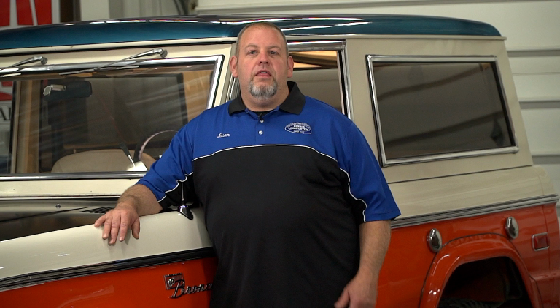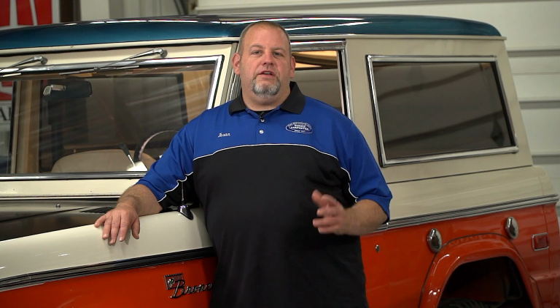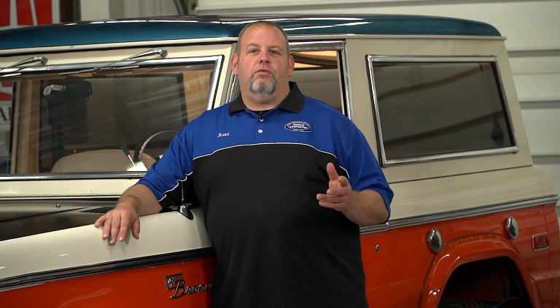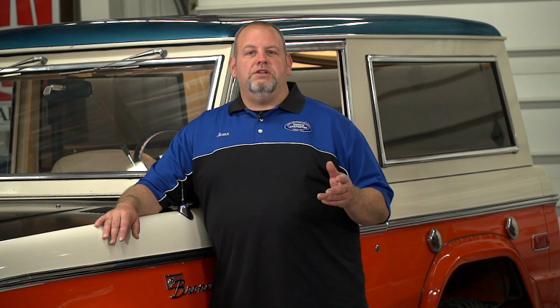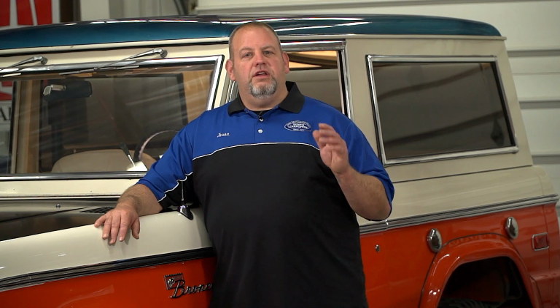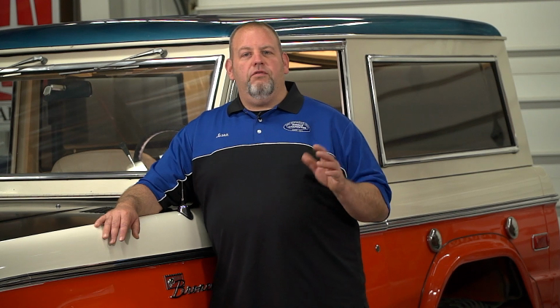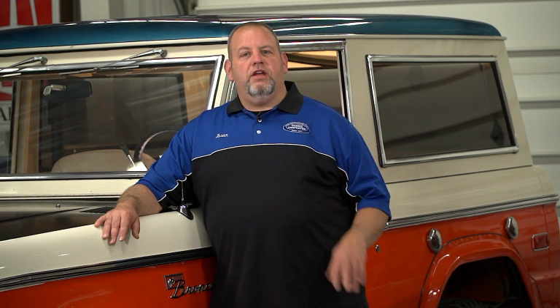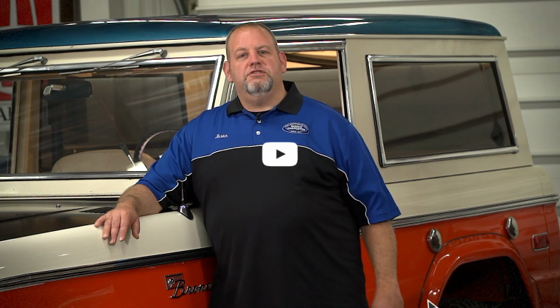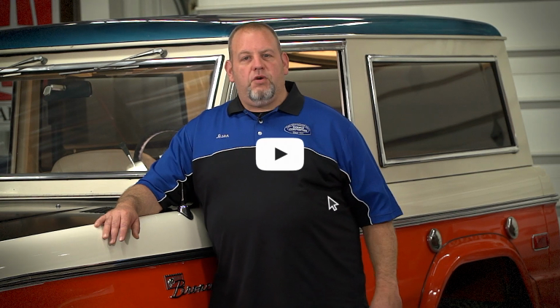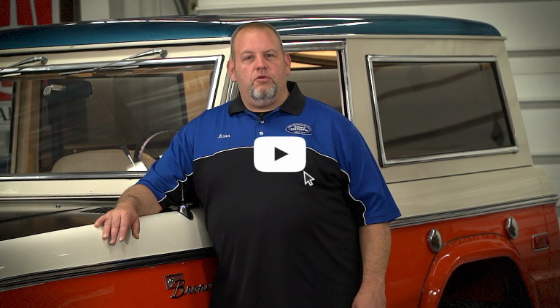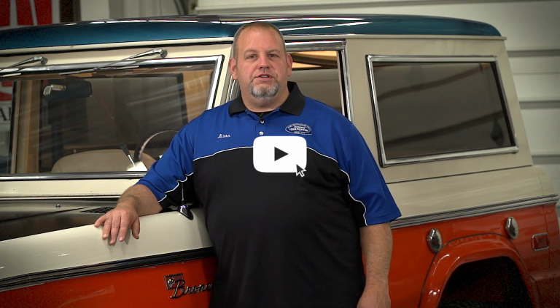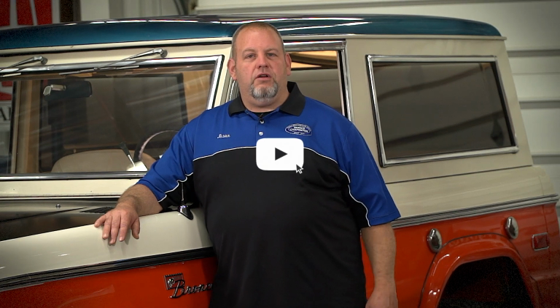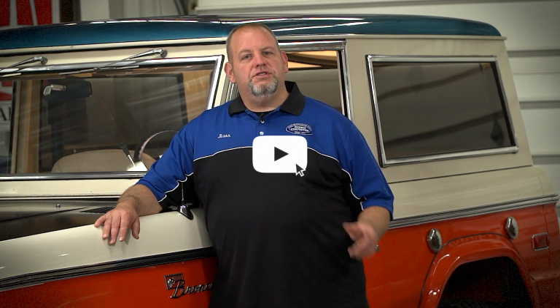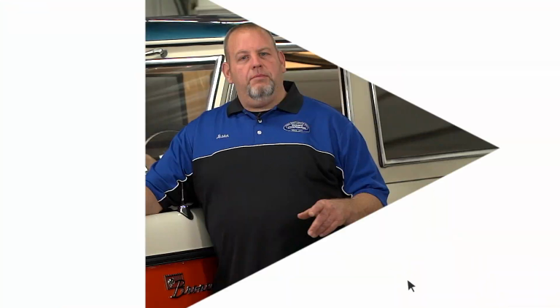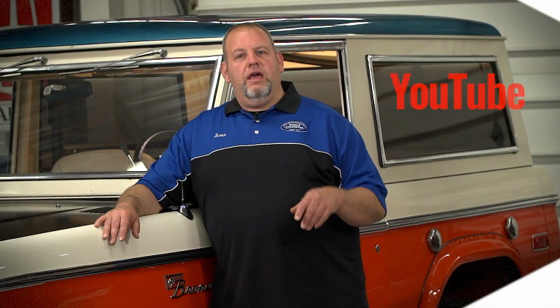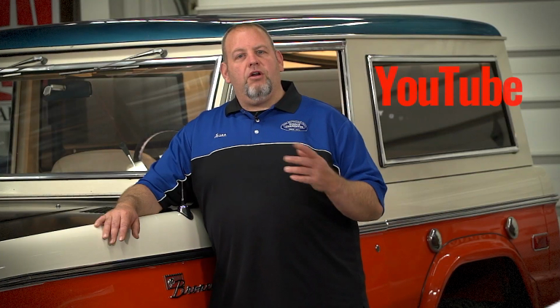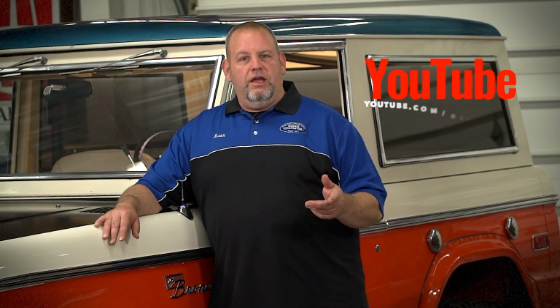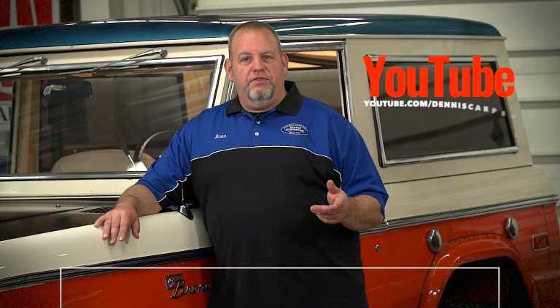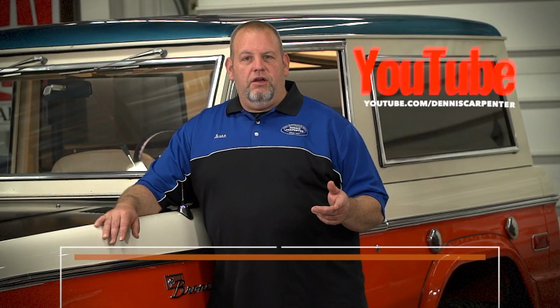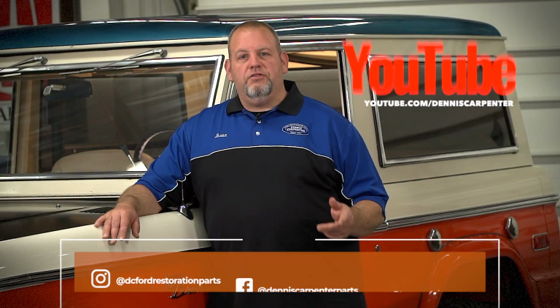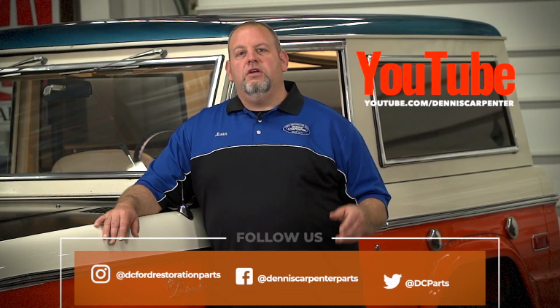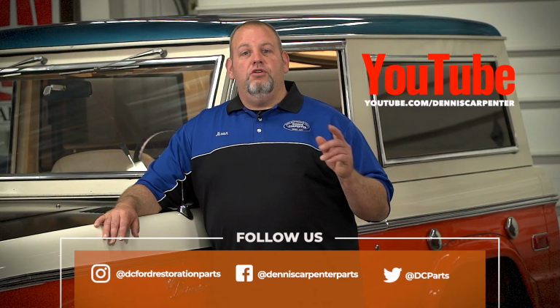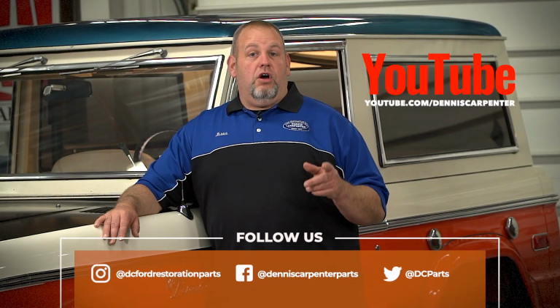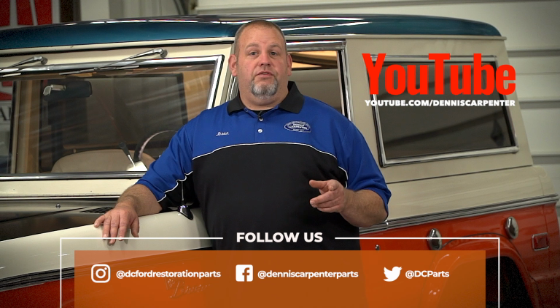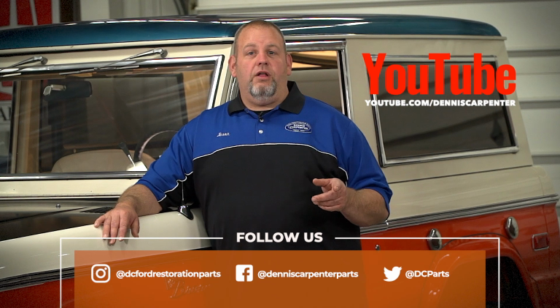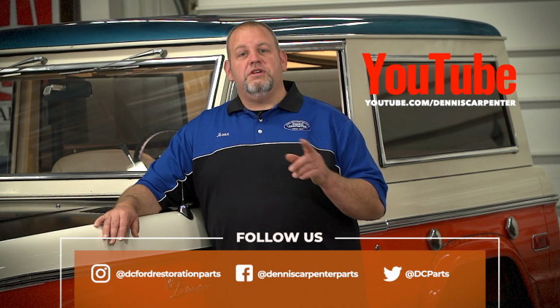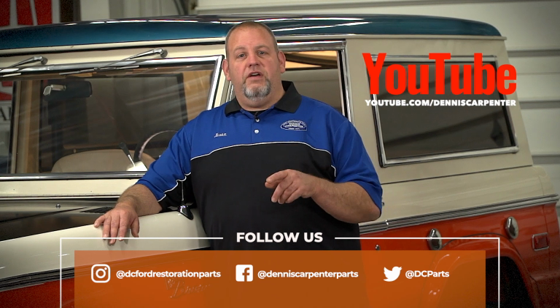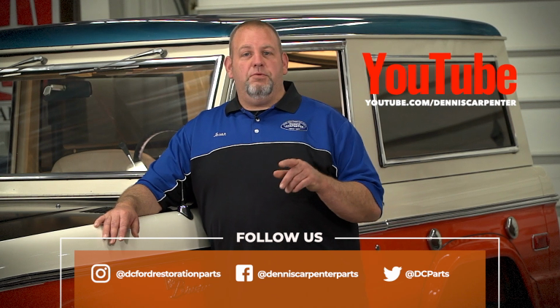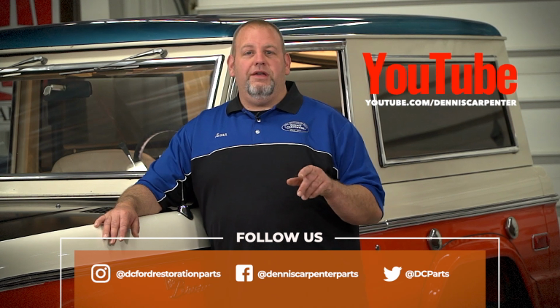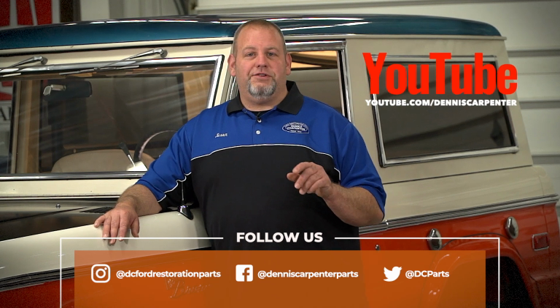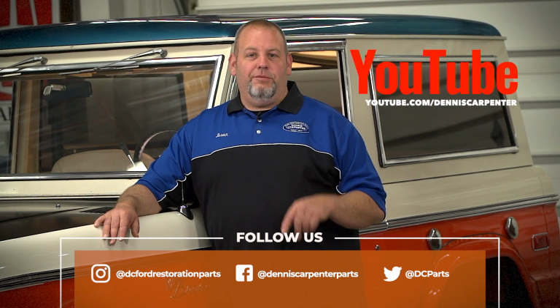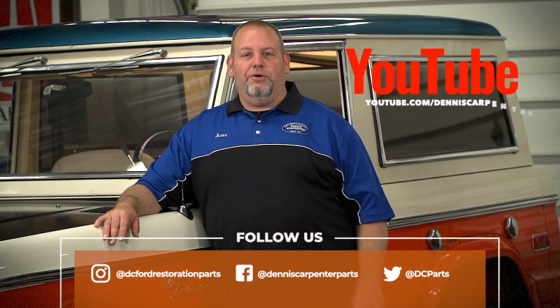Thanks for watching and don't forget to subscribe to our channel to stay up to date on our latest videos. You can also follow us on Facebook, Instagram, and Twitter.